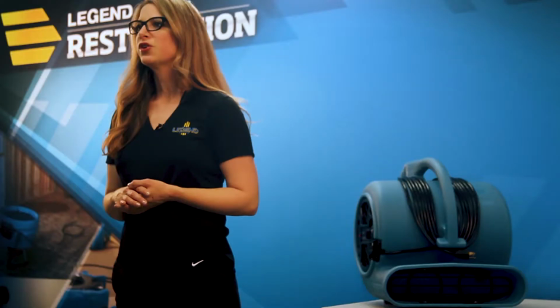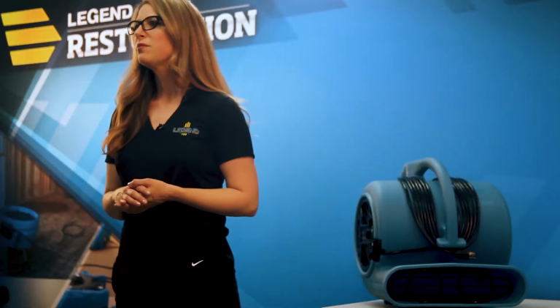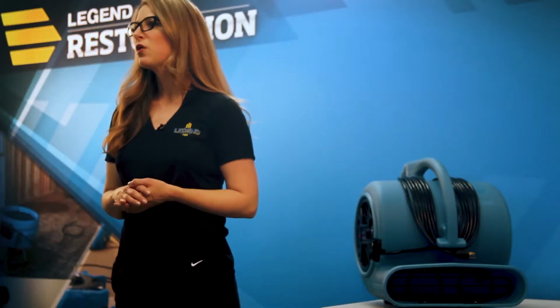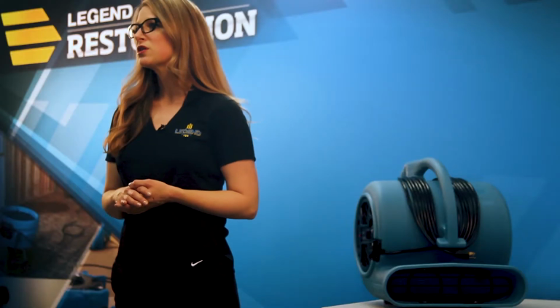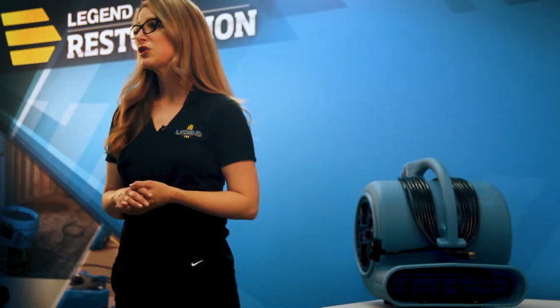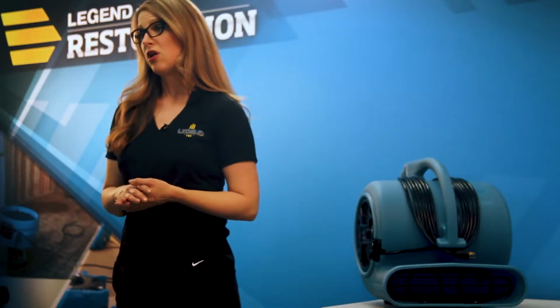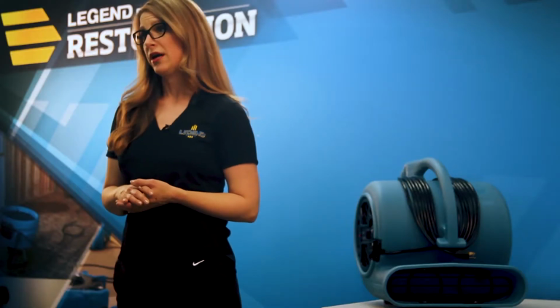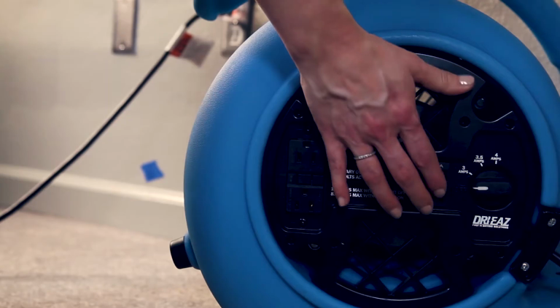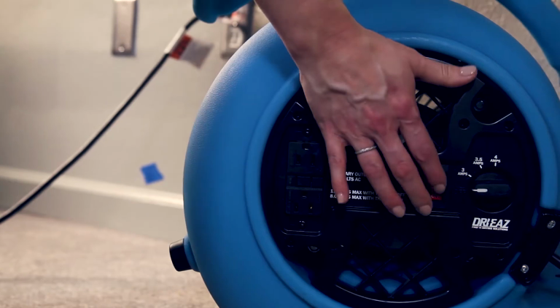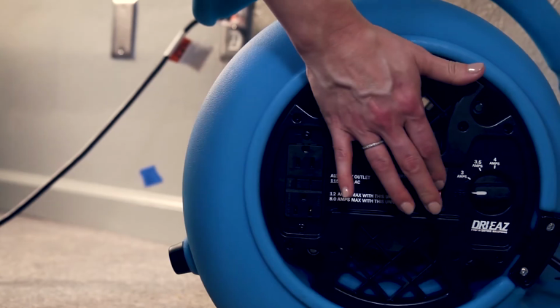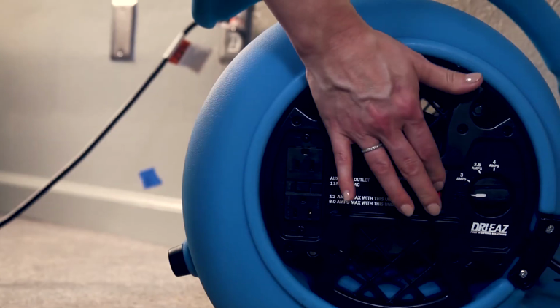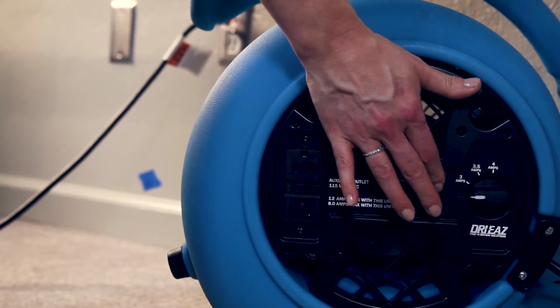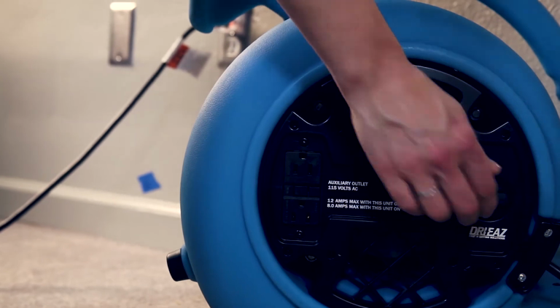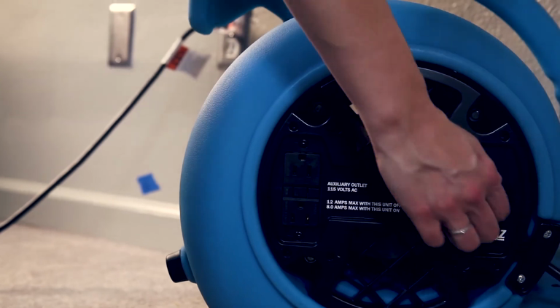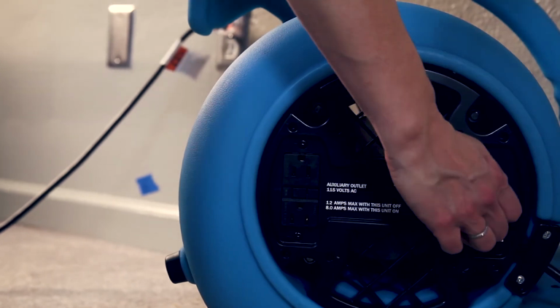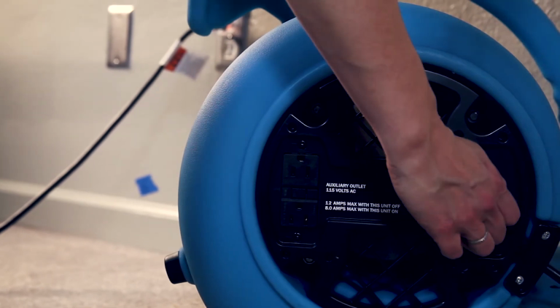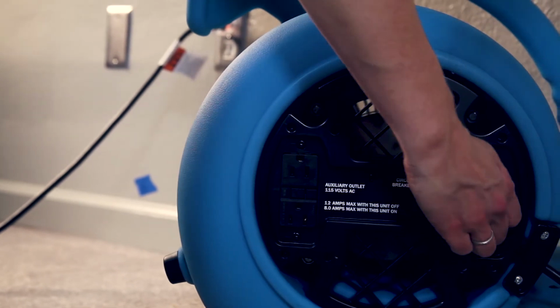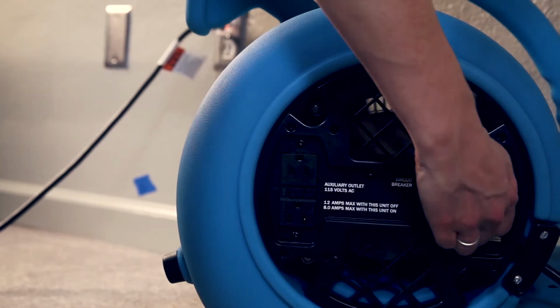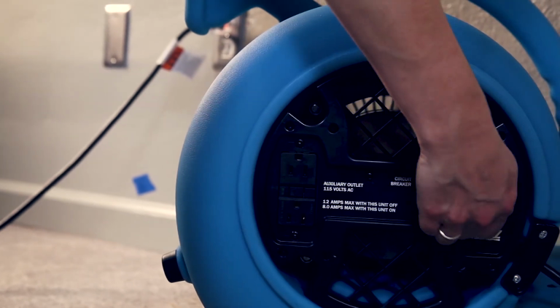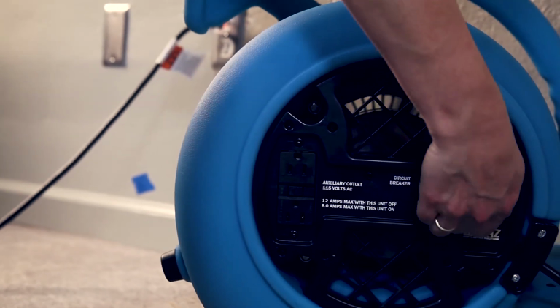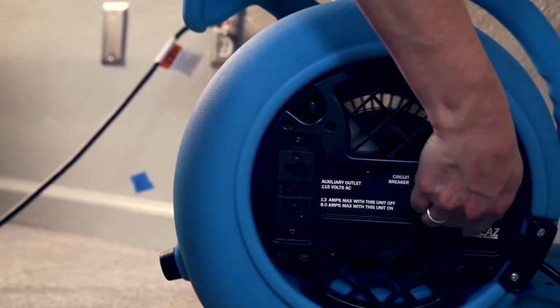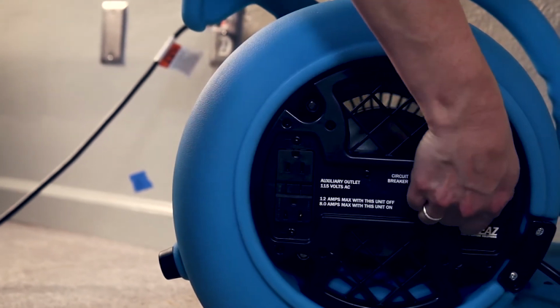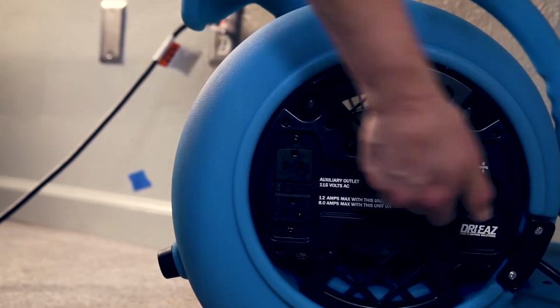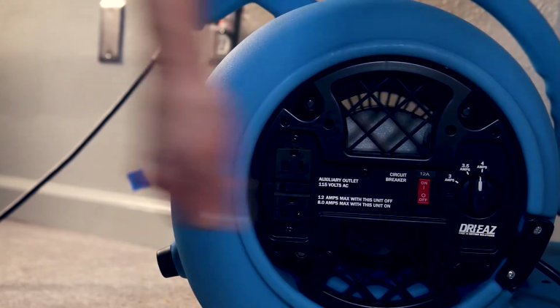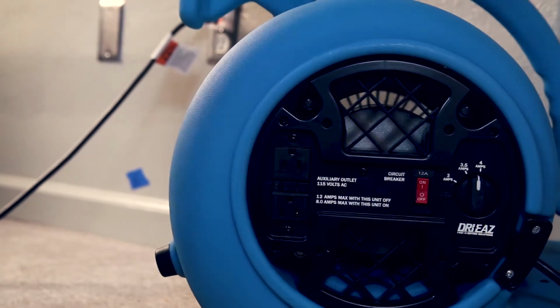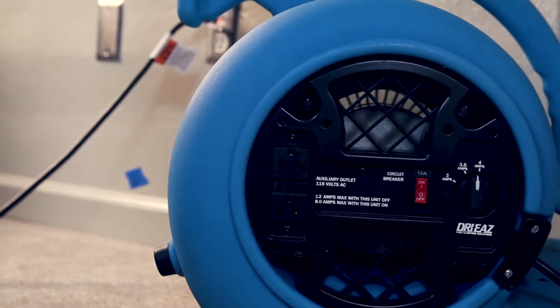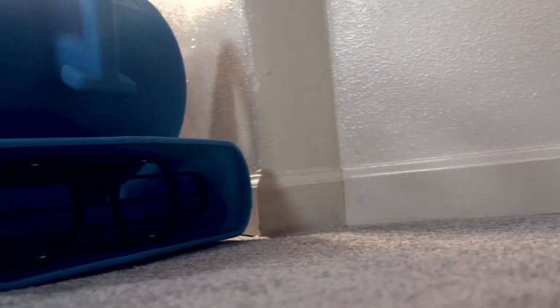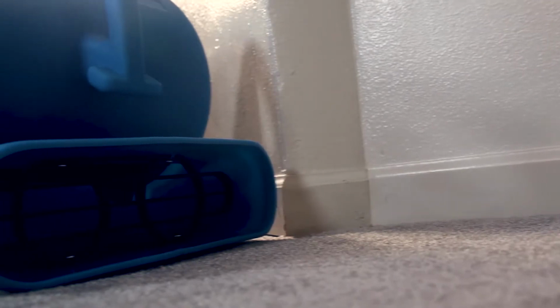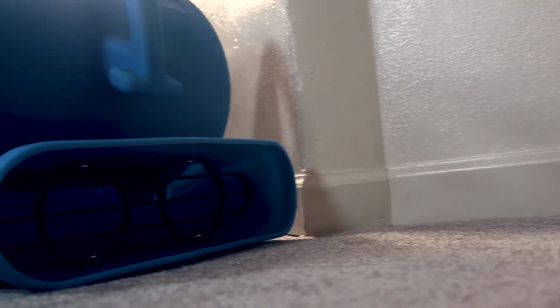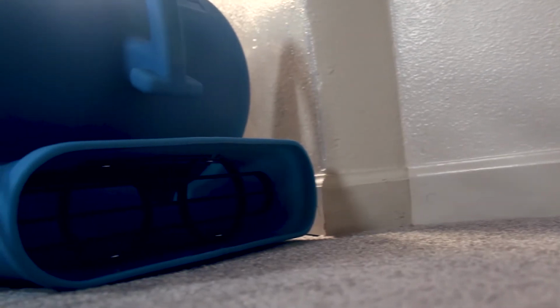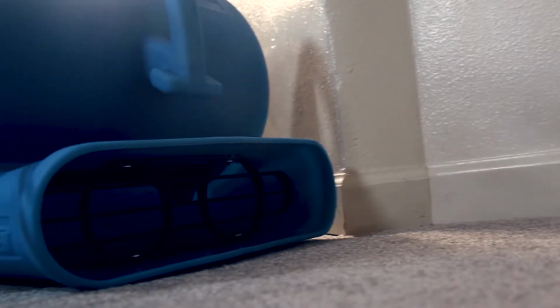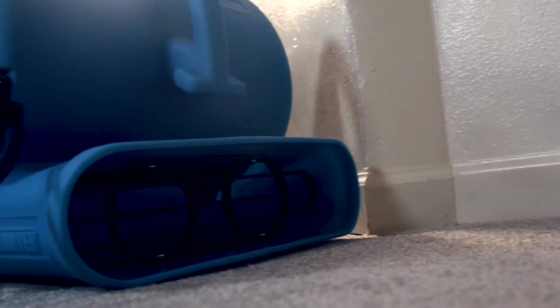Turn the blower switch on and select your speed. The wetter the surface being dried, the higher the speed should be.